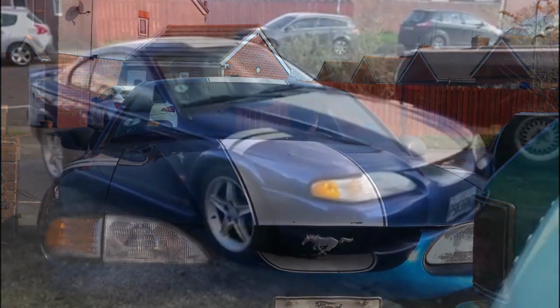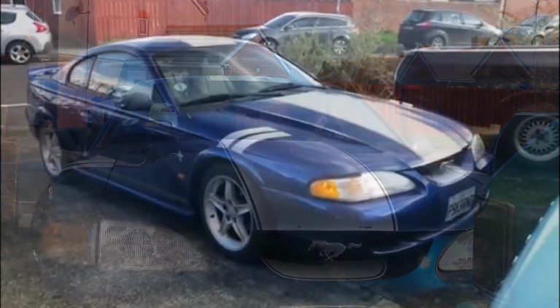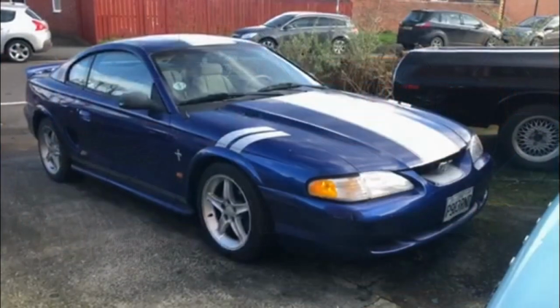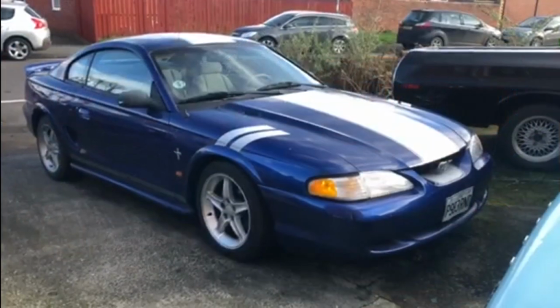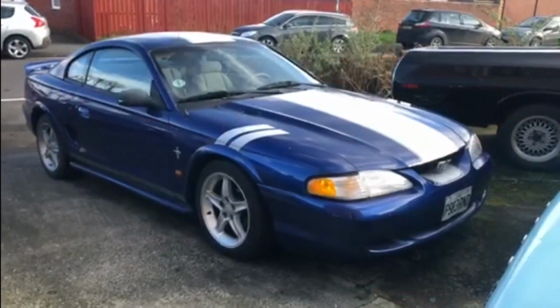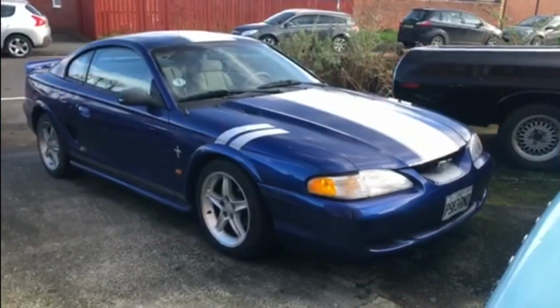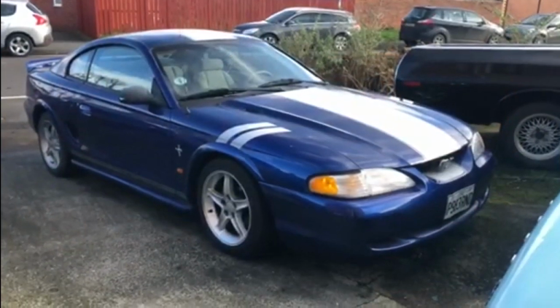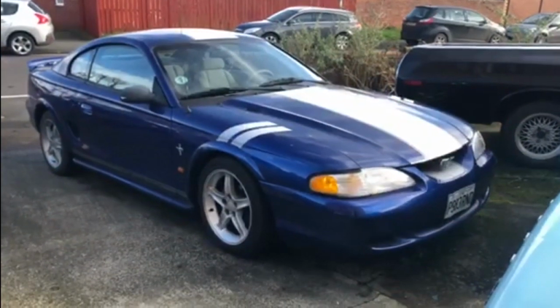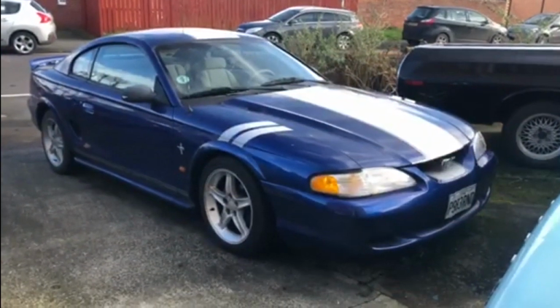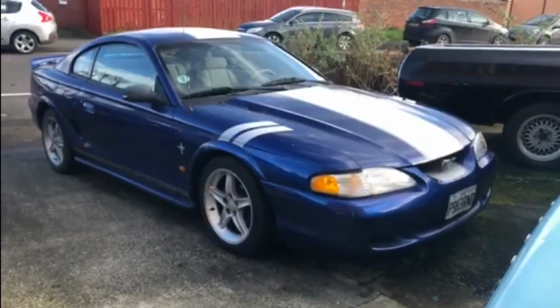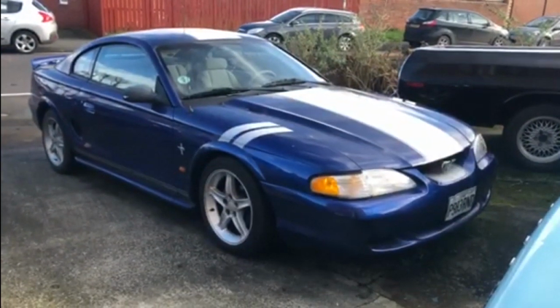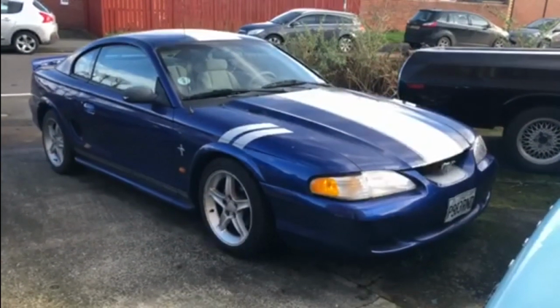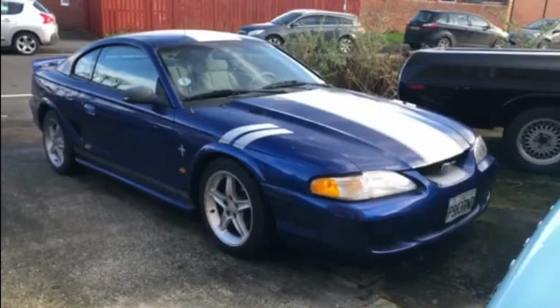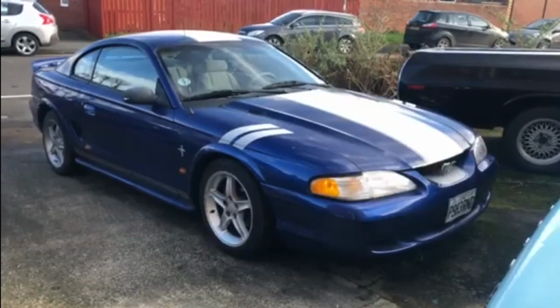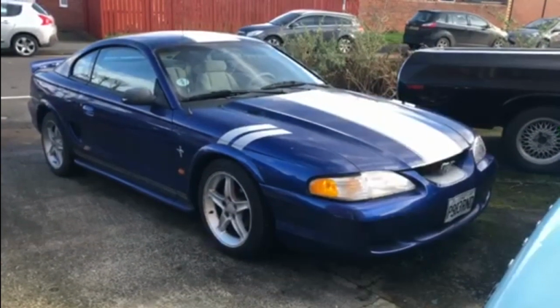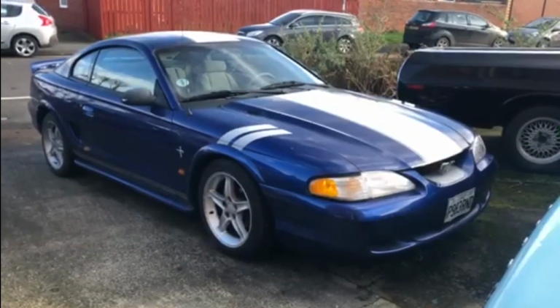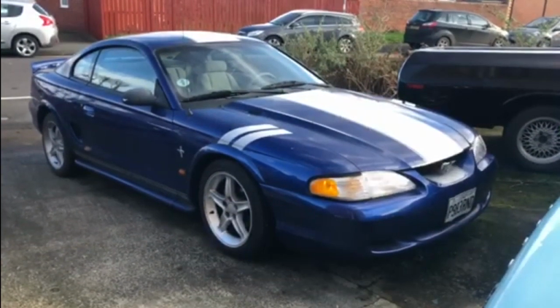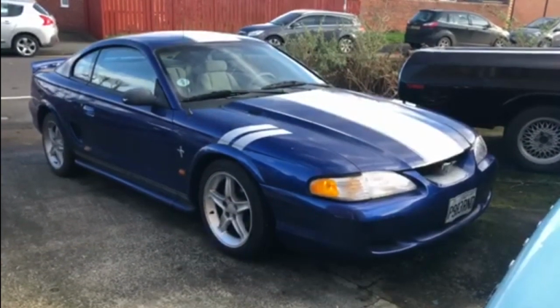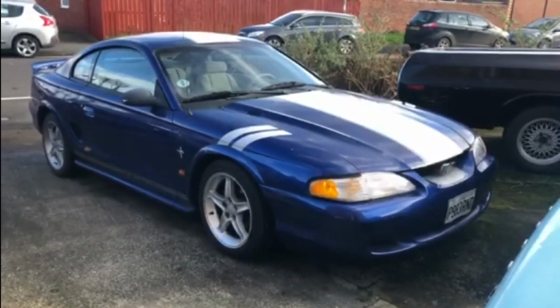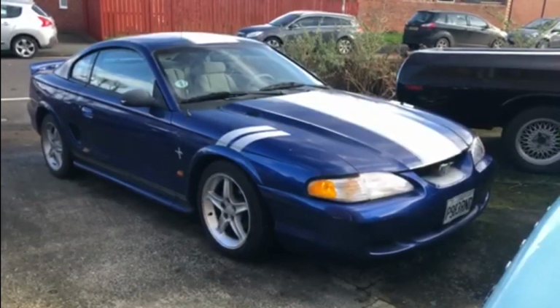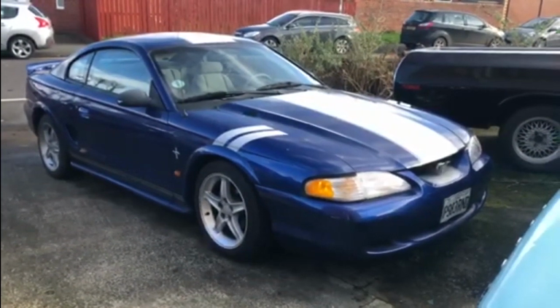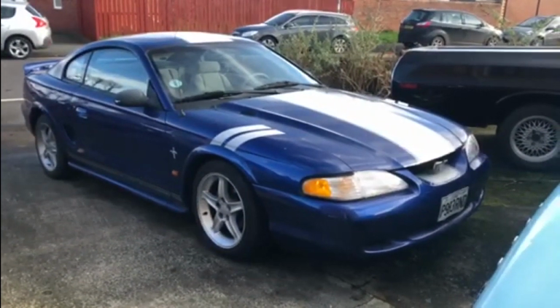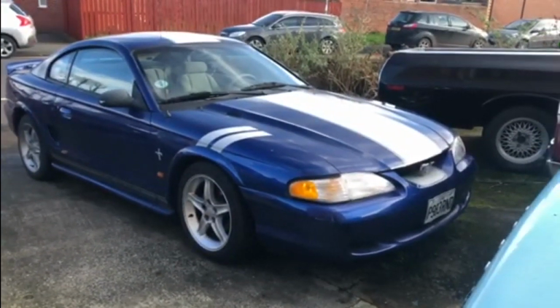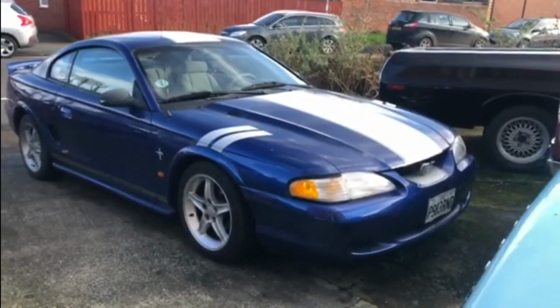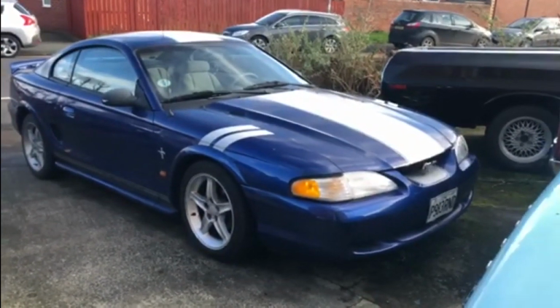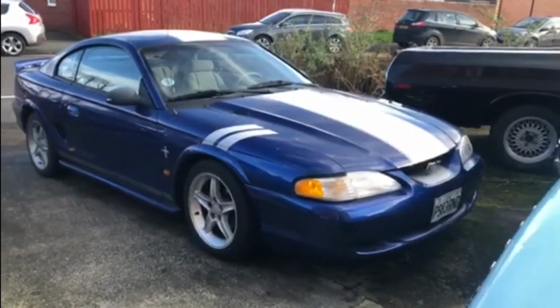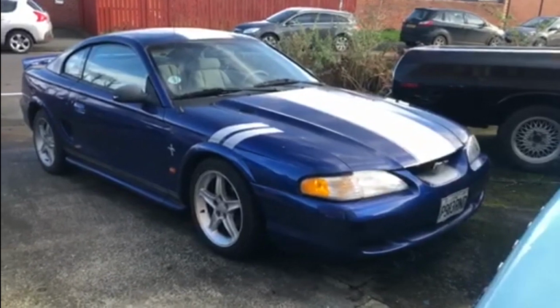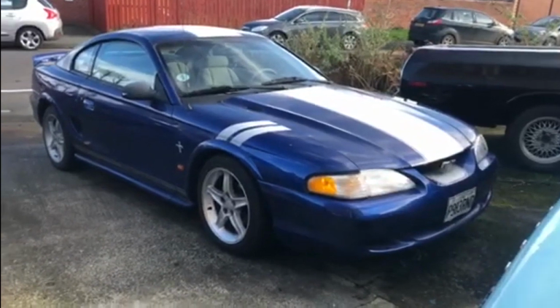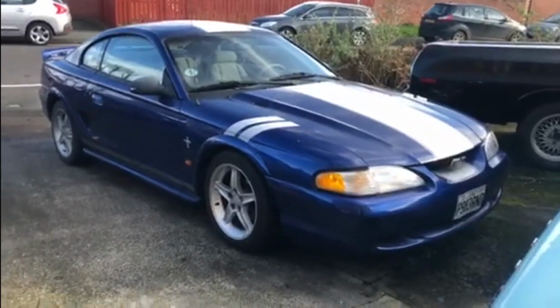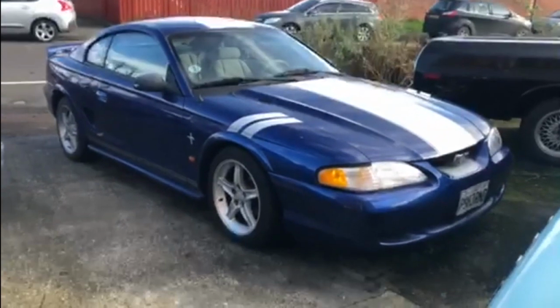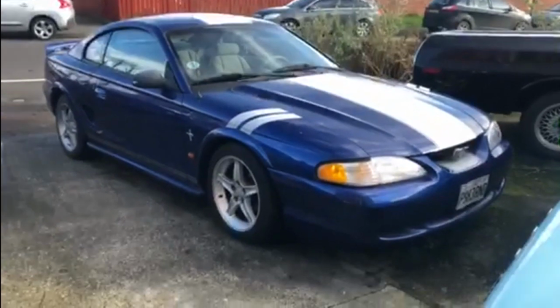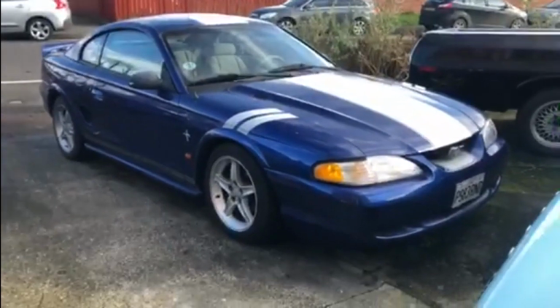Well there it is, back from its MOT — a successful MOT. It has passed, but had a load of work done to it to get it to pass.